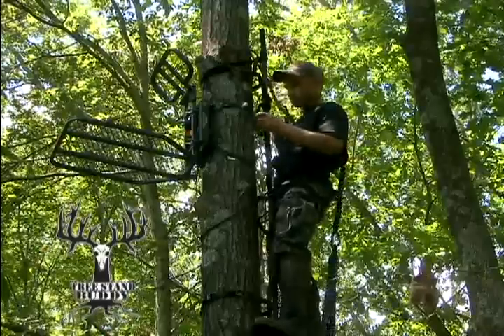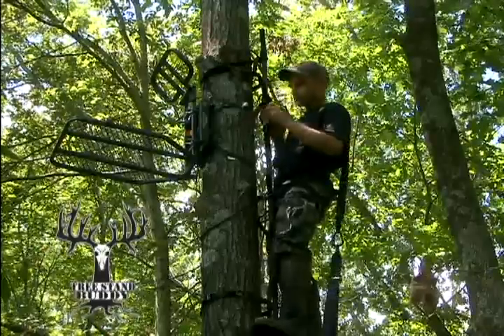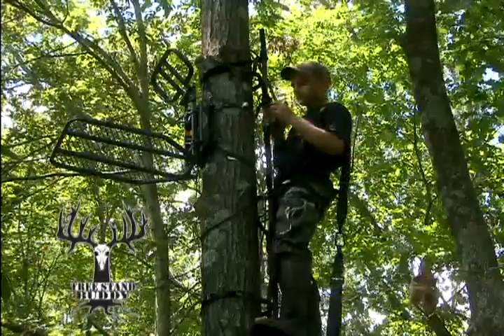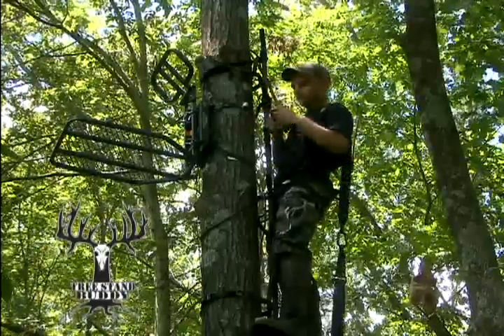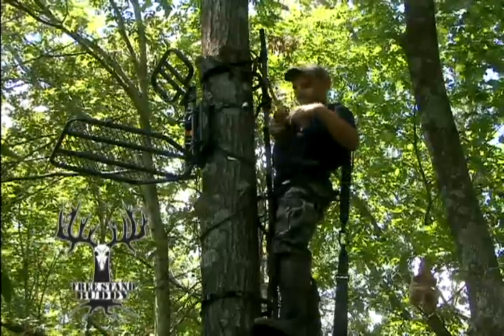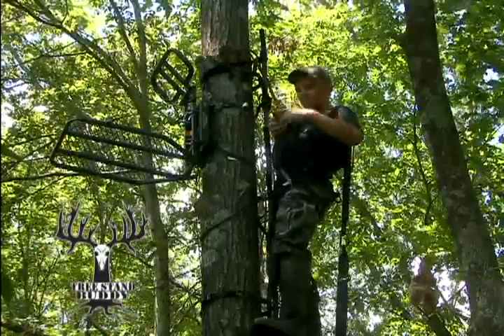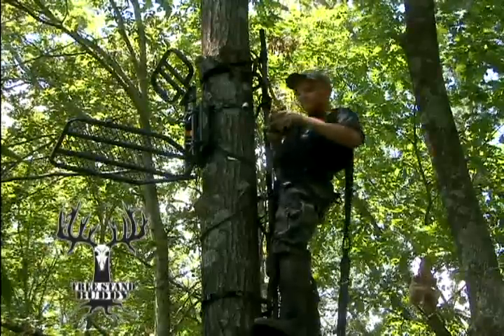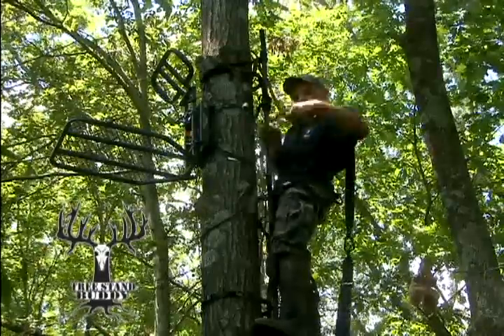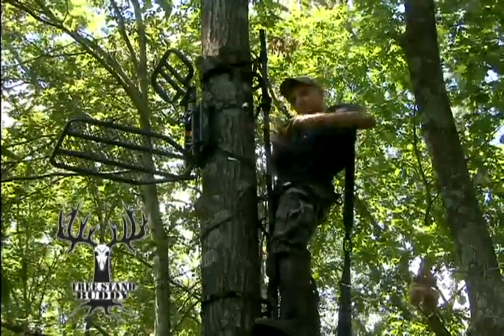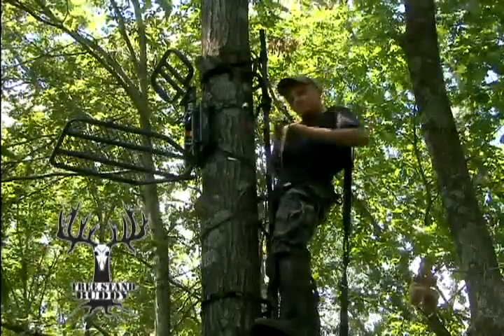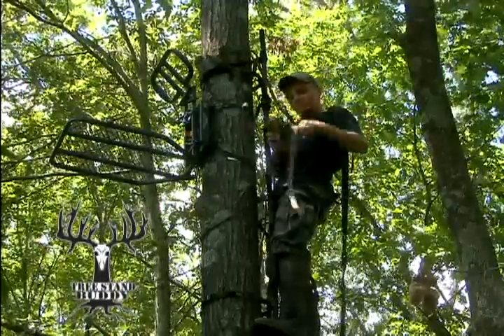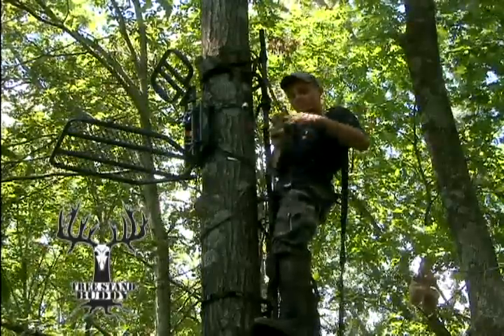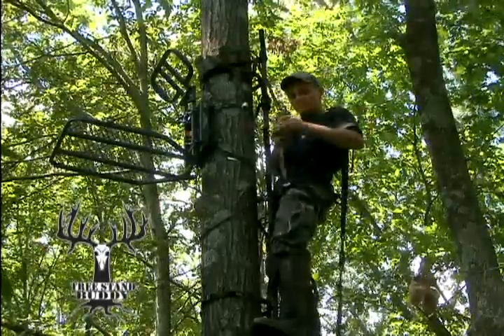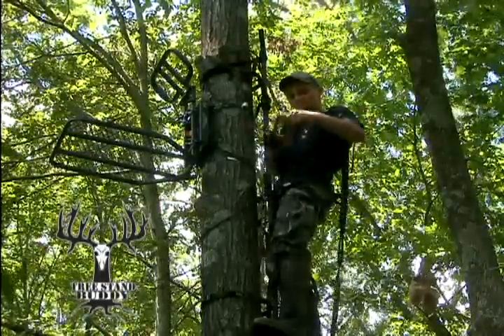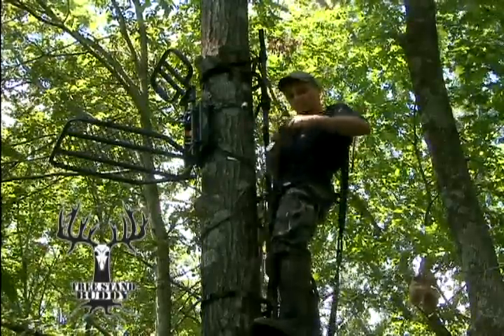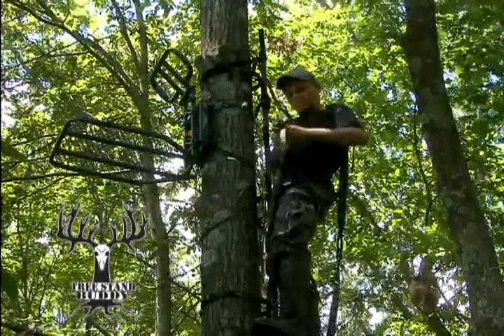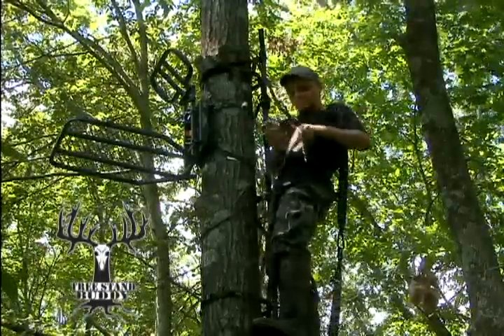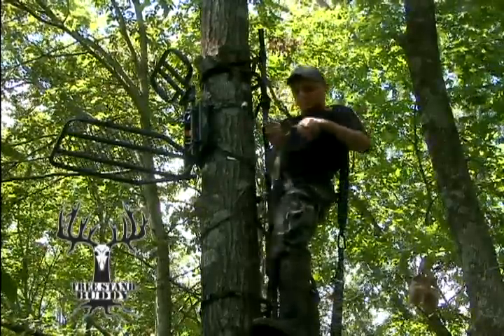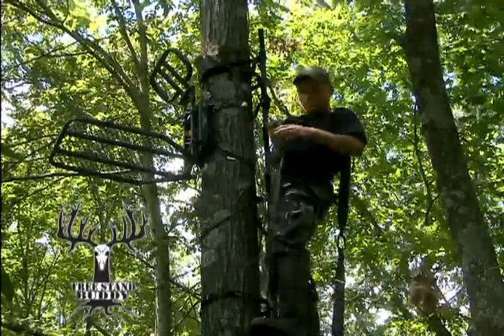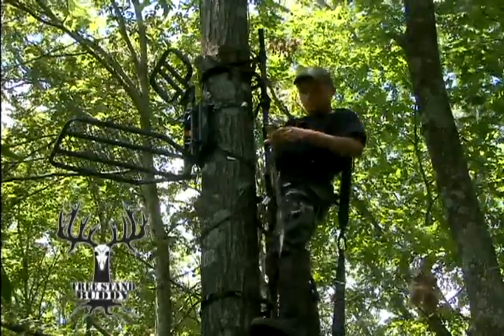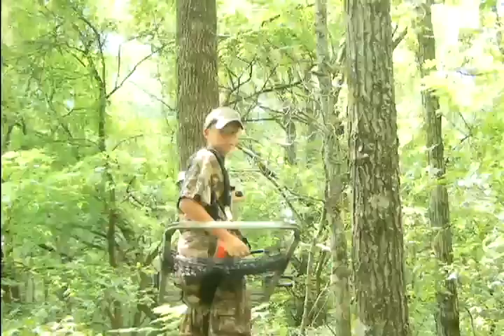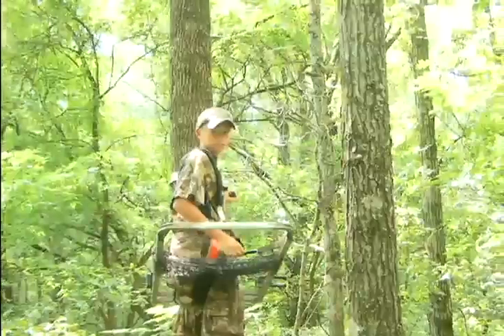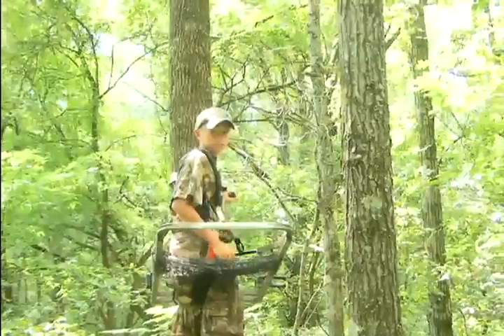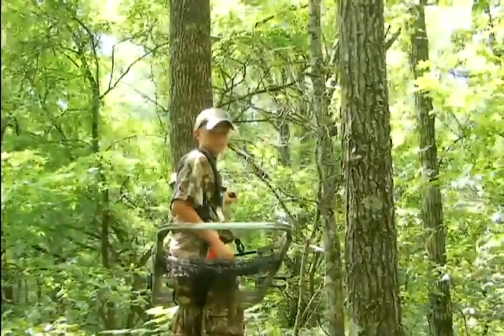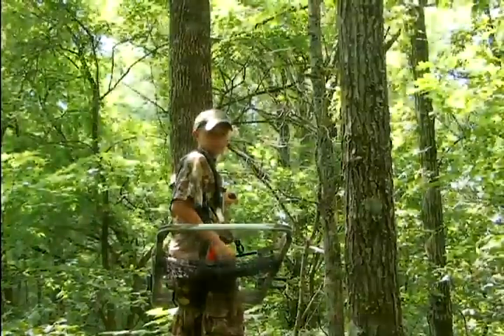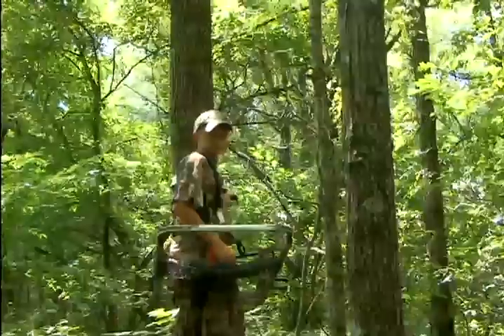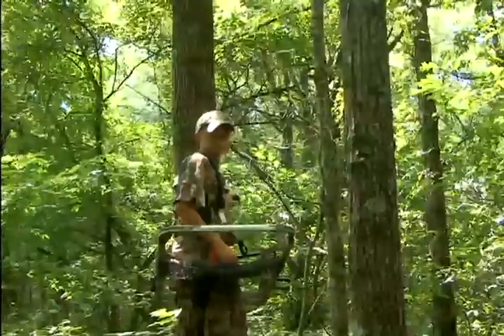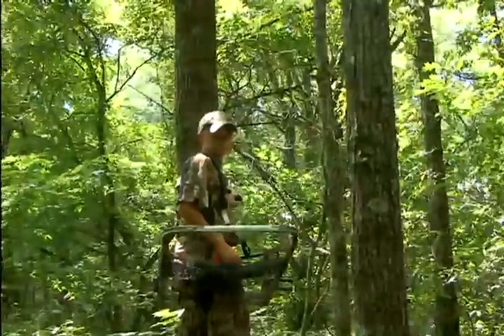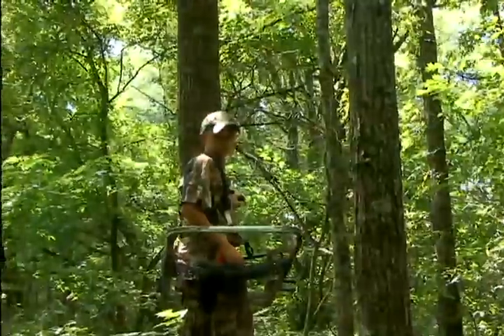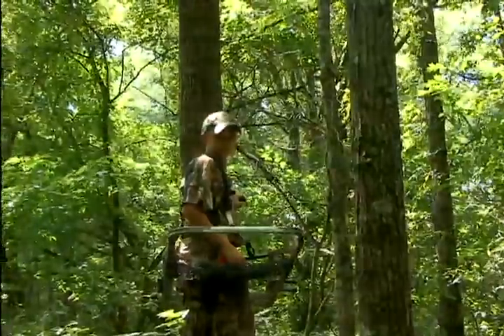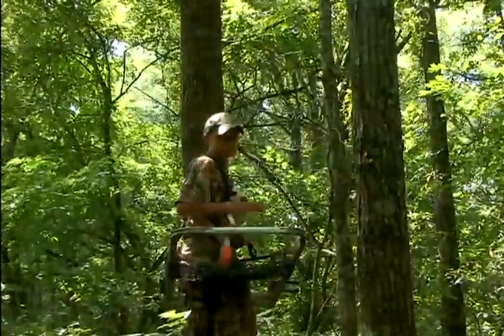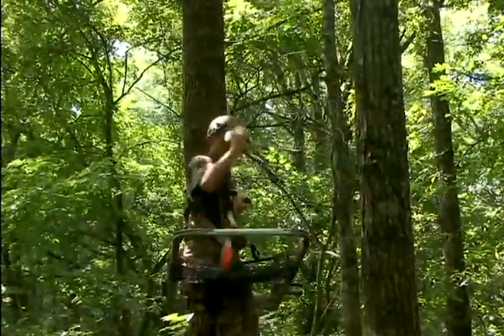Now where's our climbing tree stand user? That's right — he's down at the bottom of the tree just getting ready to come up.